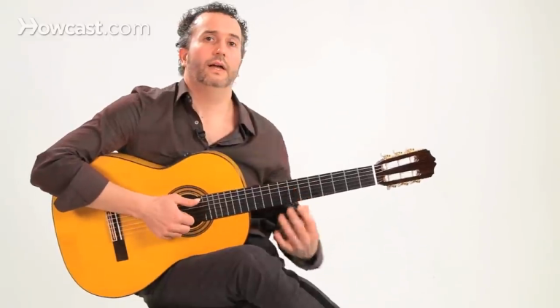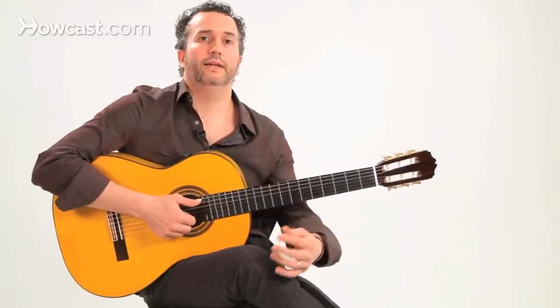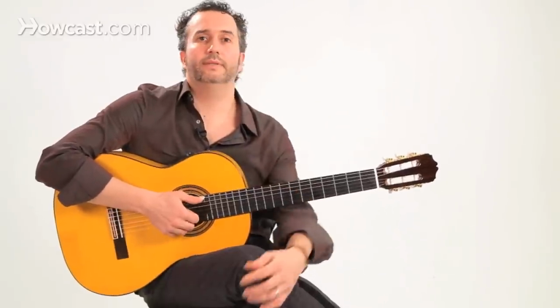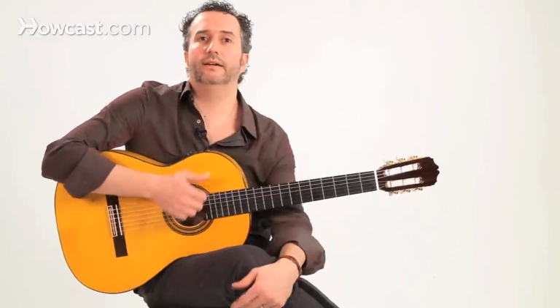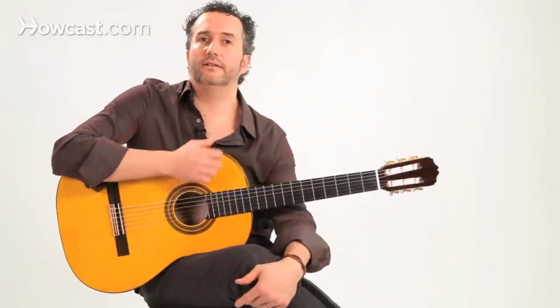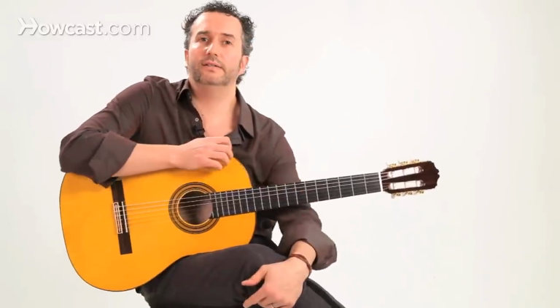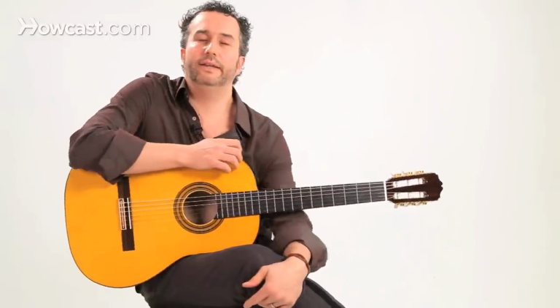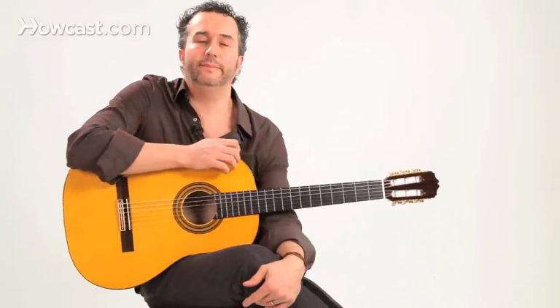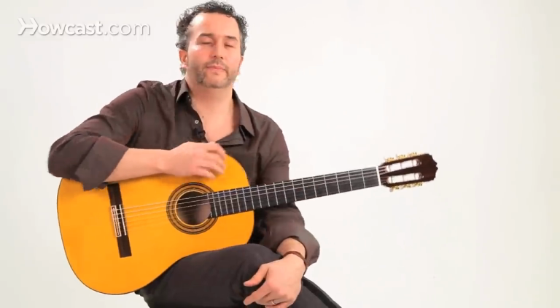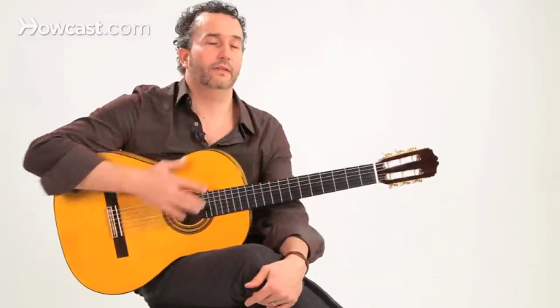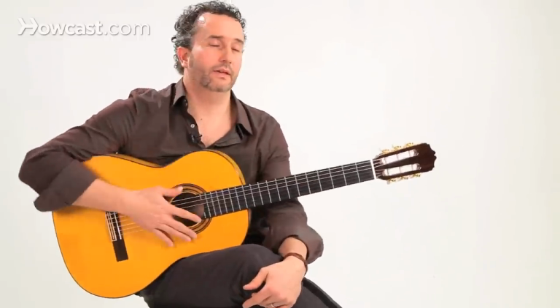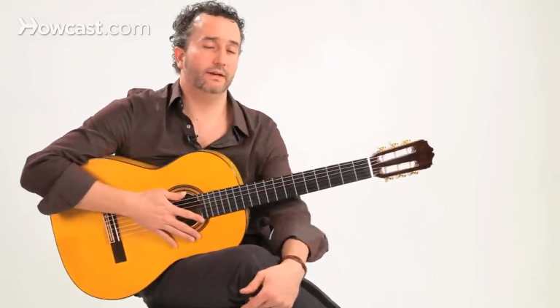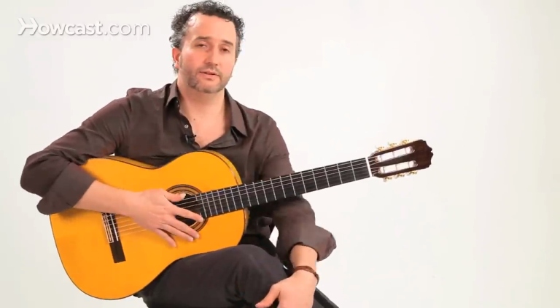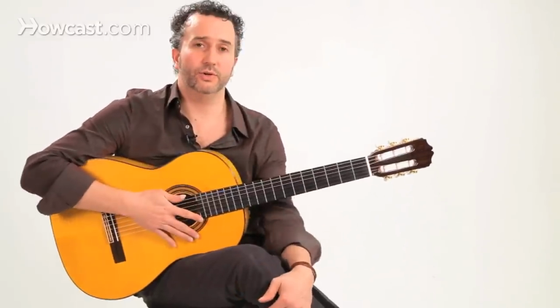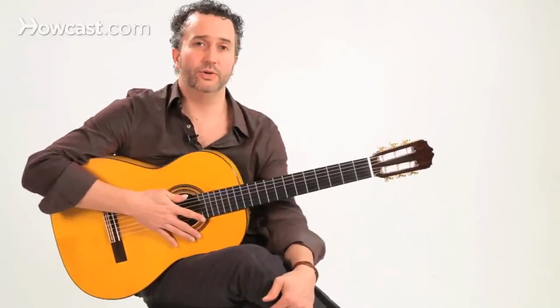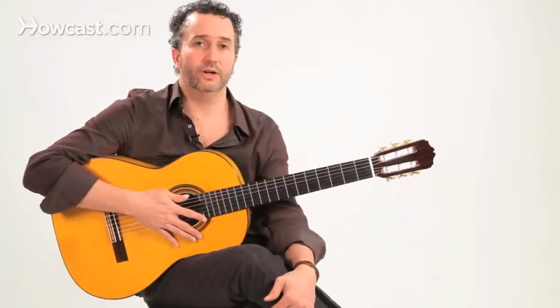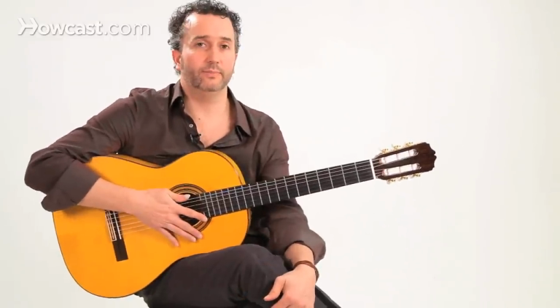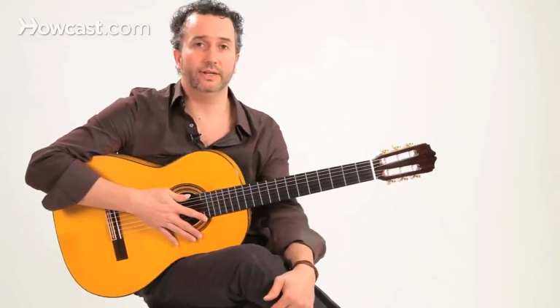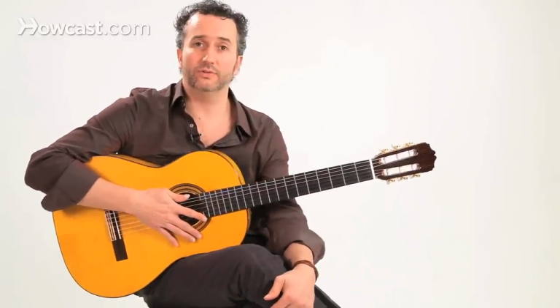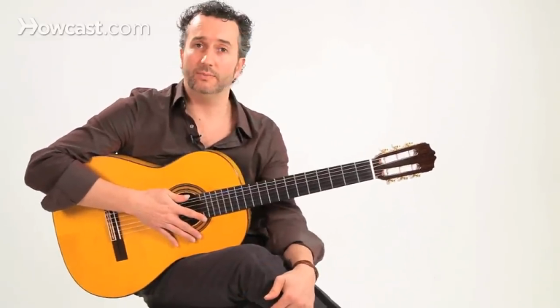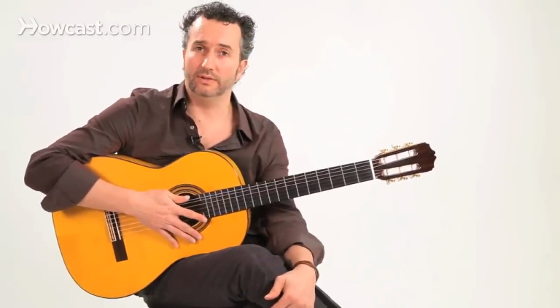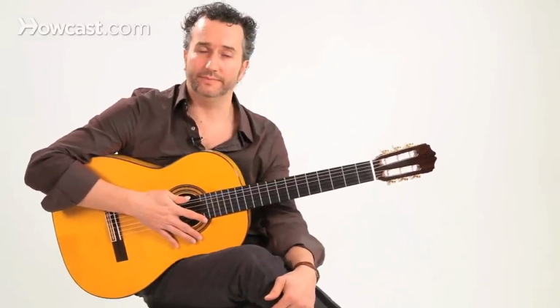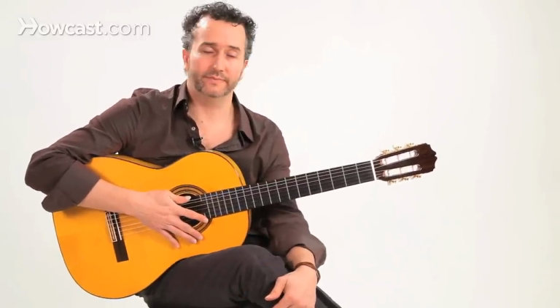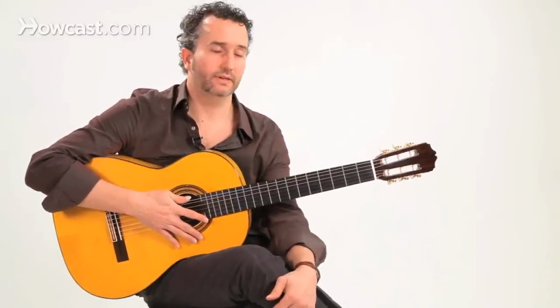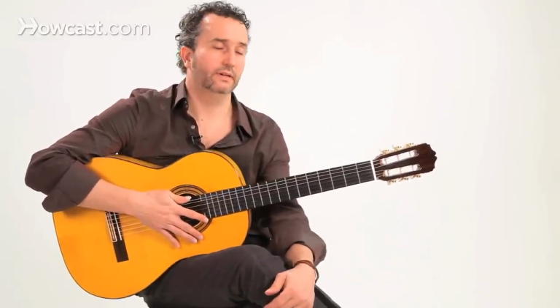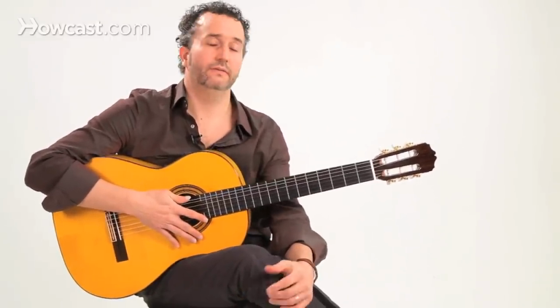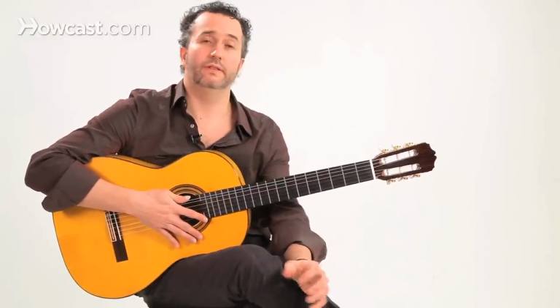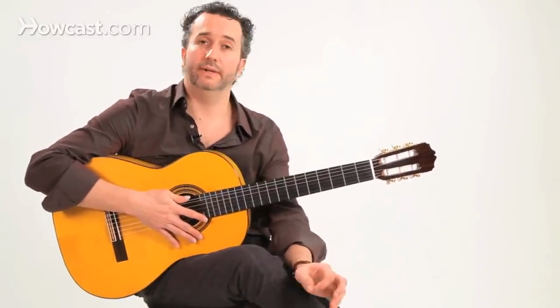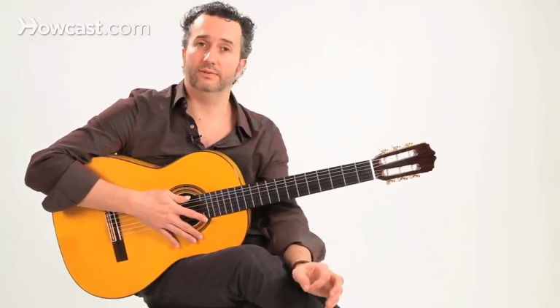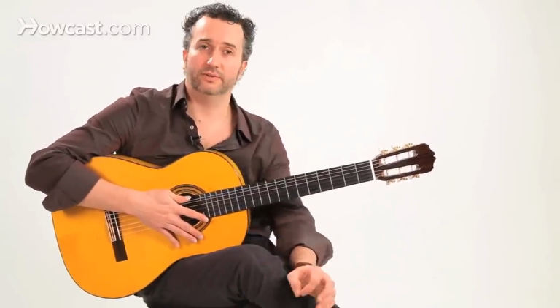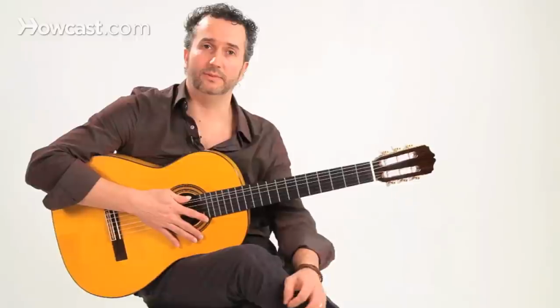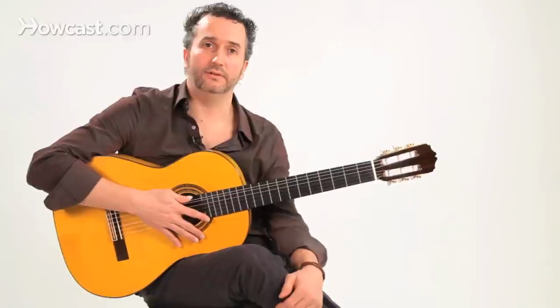Hi, I'm Dan Garcia, and I'm going to show you how to play tremolo — flamenco tremolo.